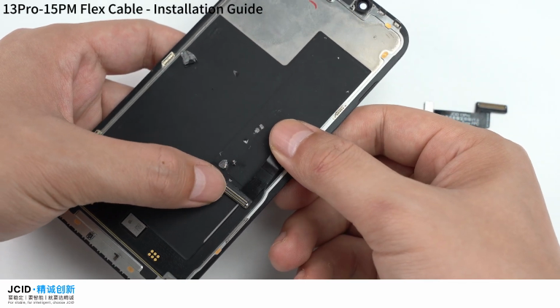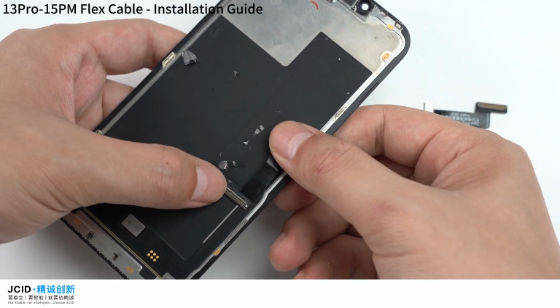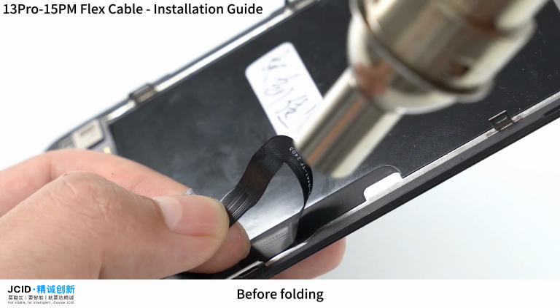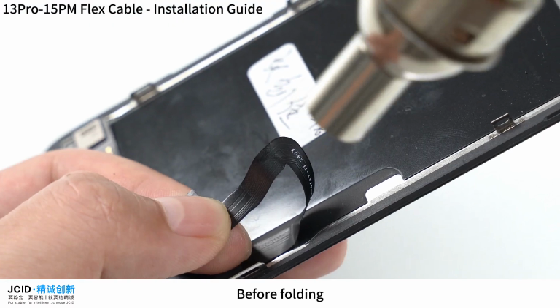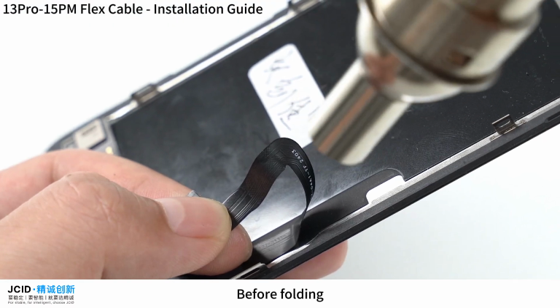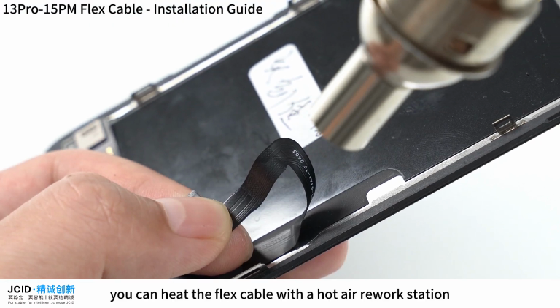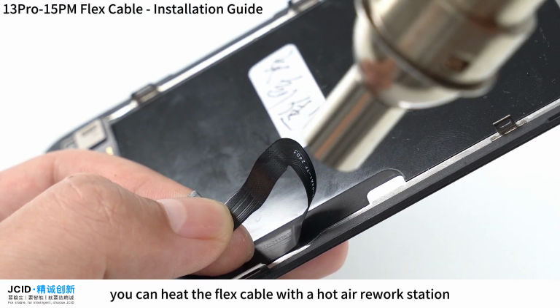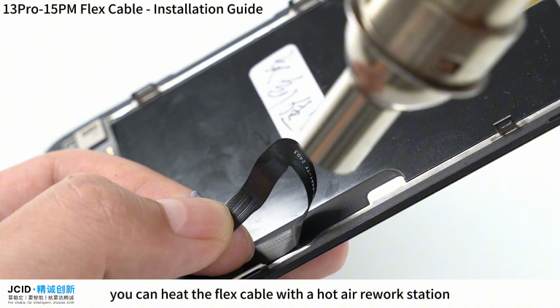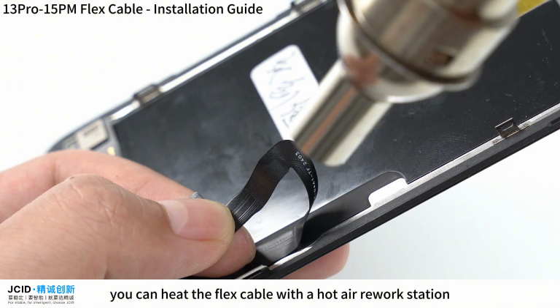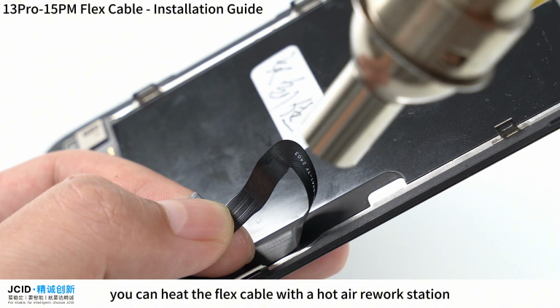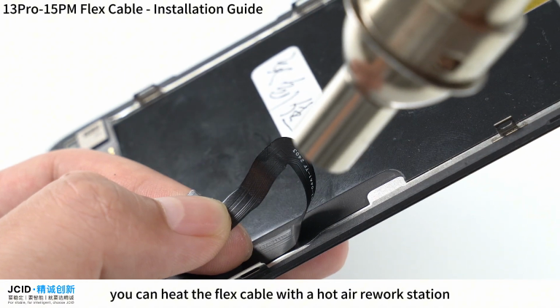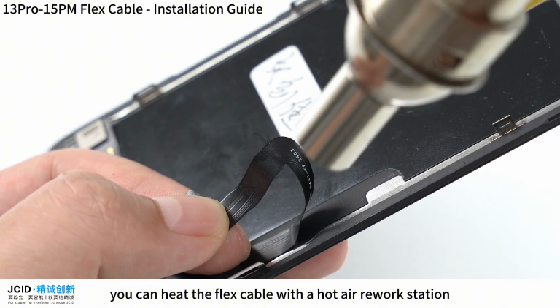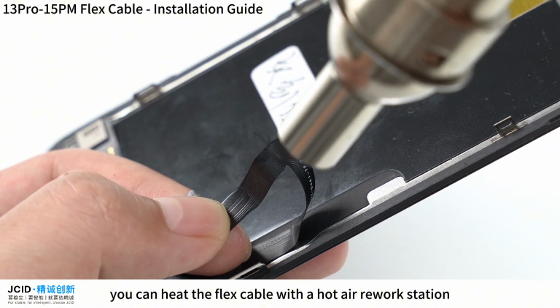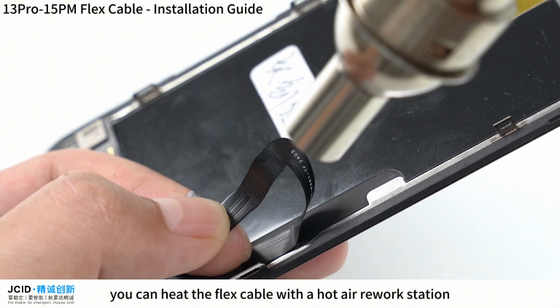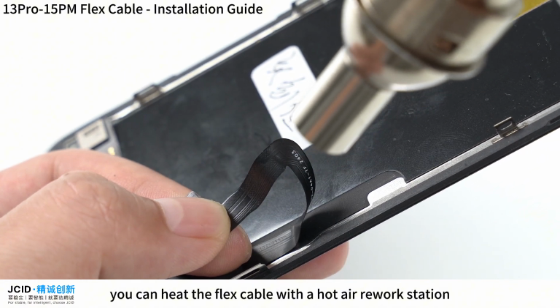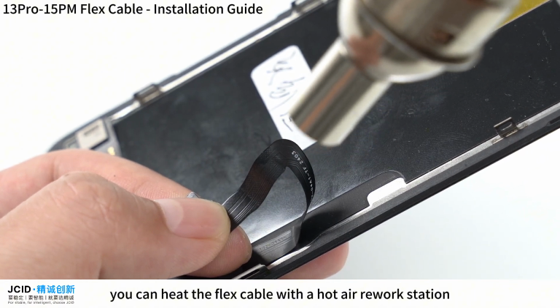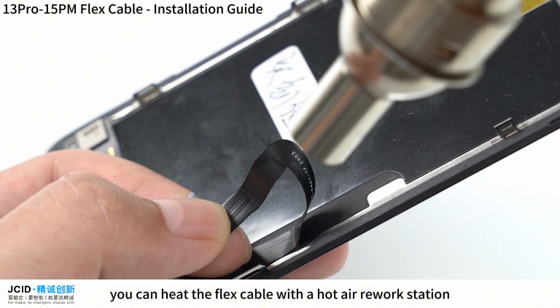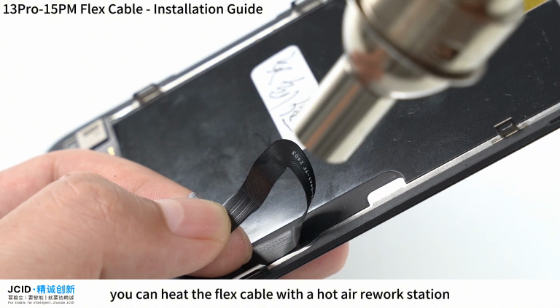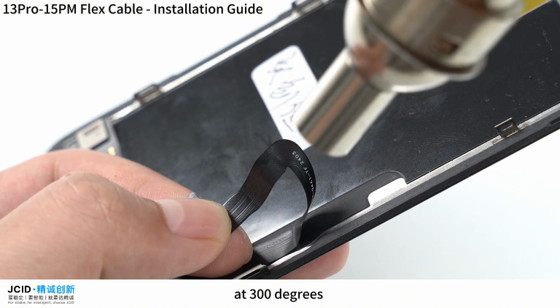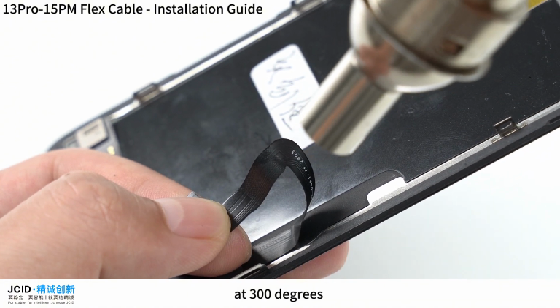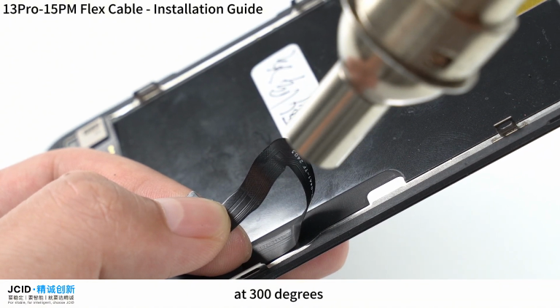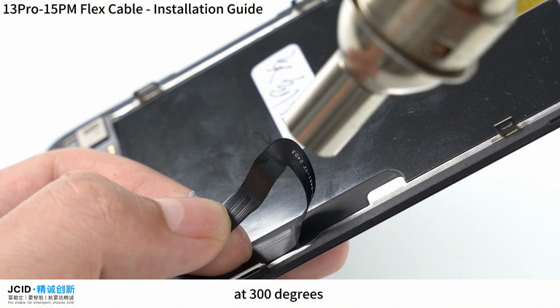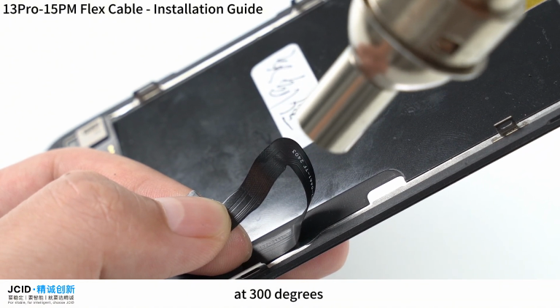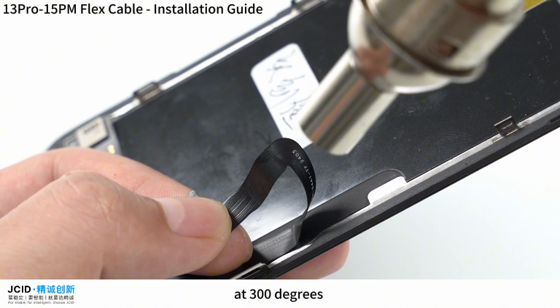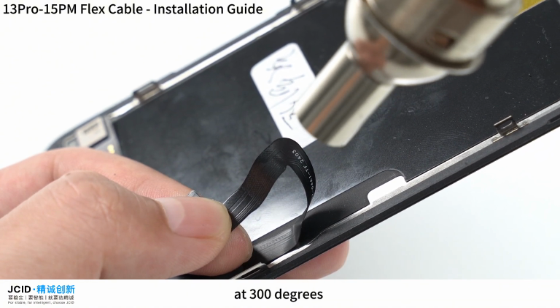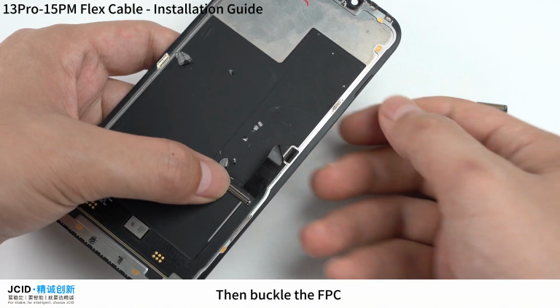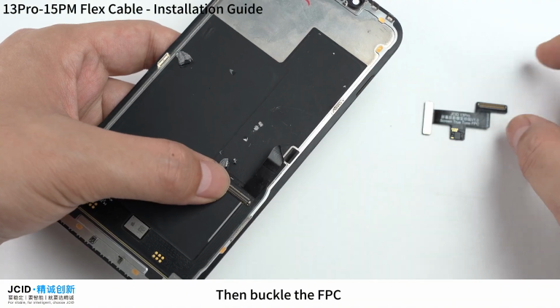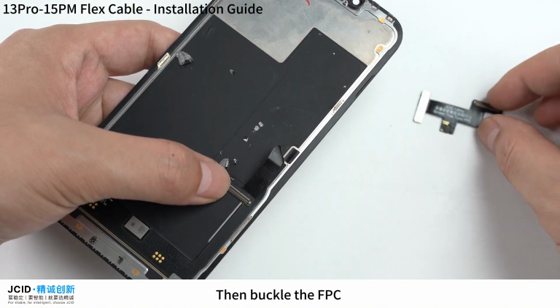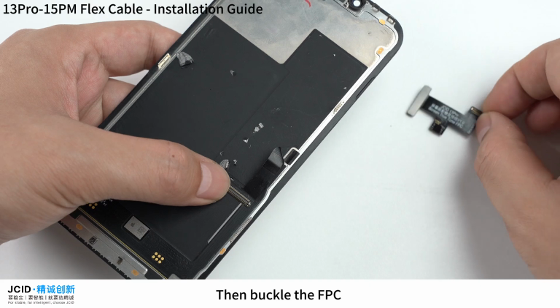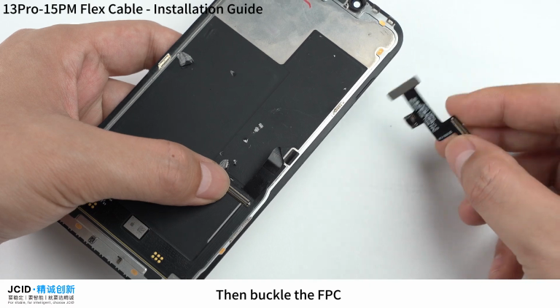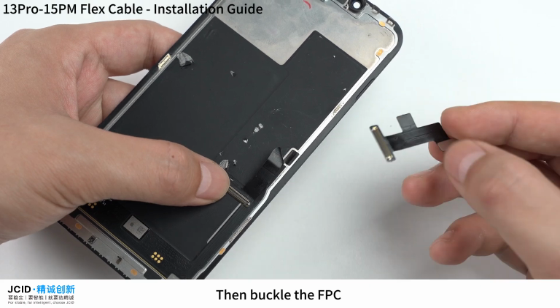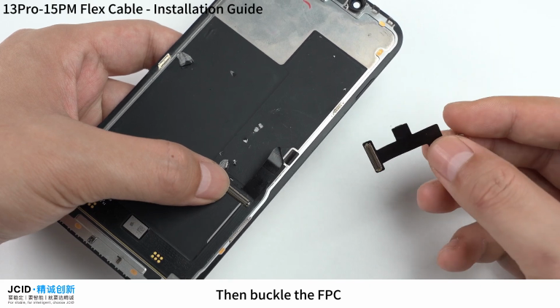Before folding, you can heat the flex cable with a hardware workstation at 300 degrees. Then buckle the FPC.